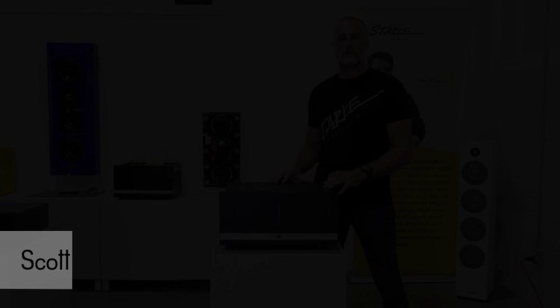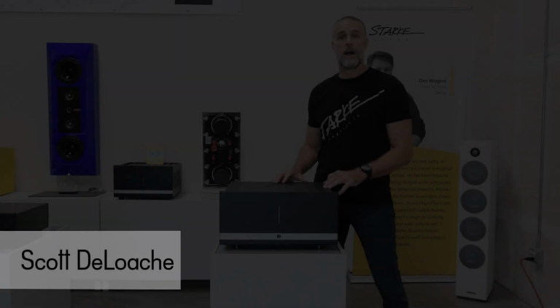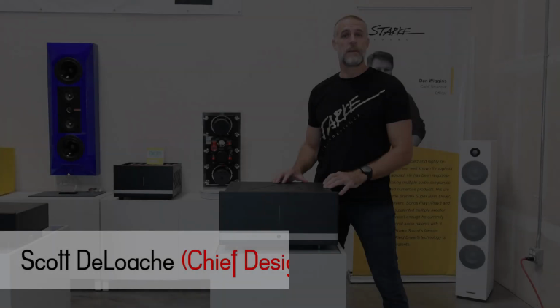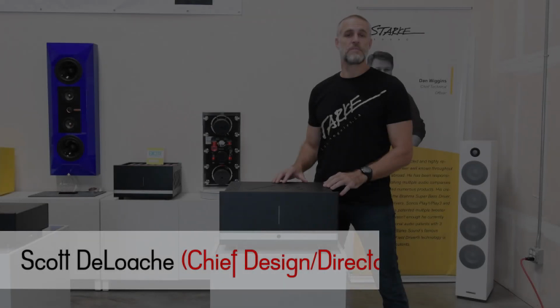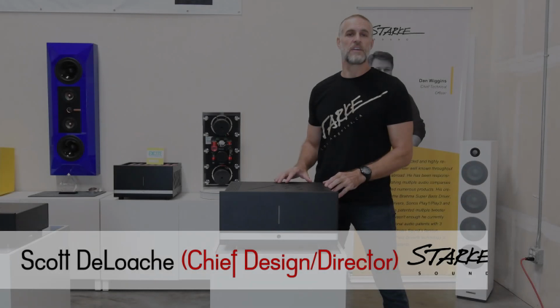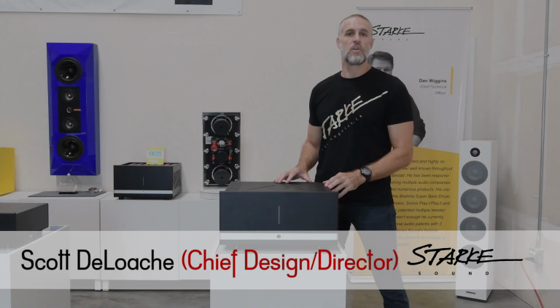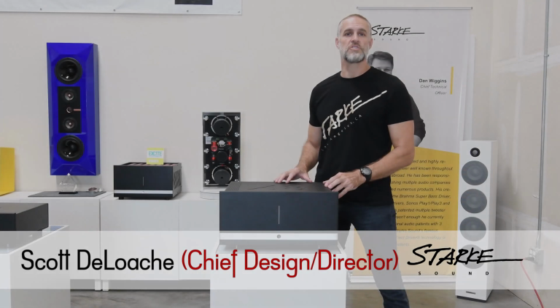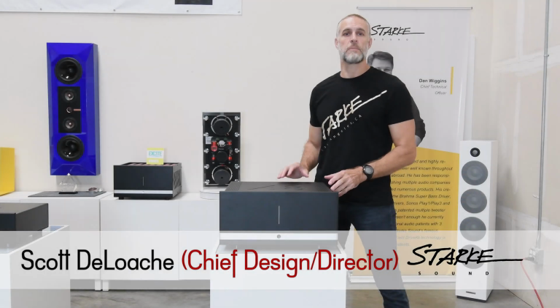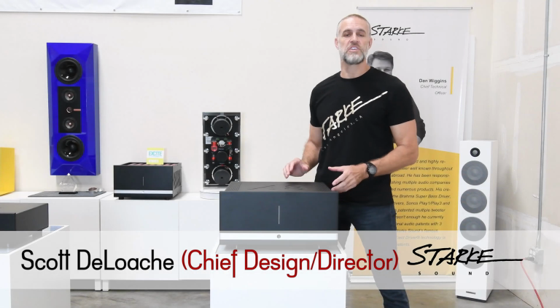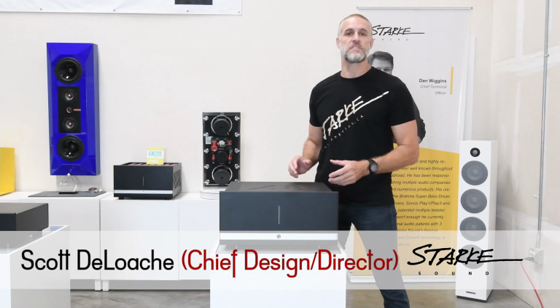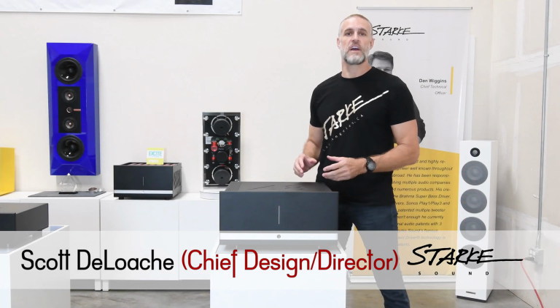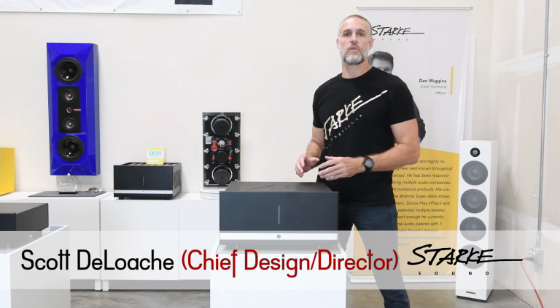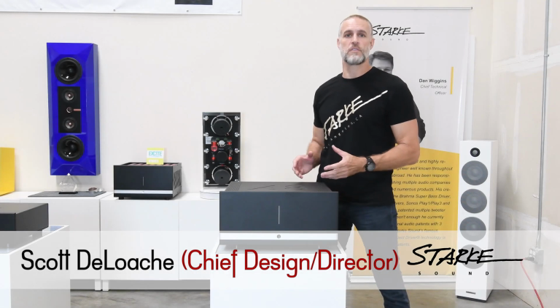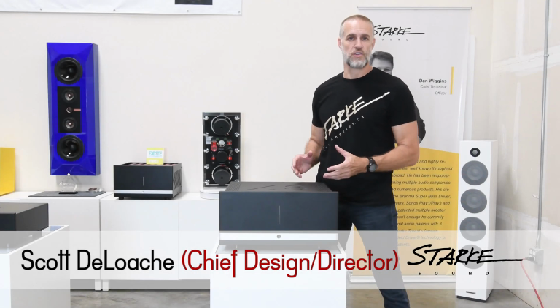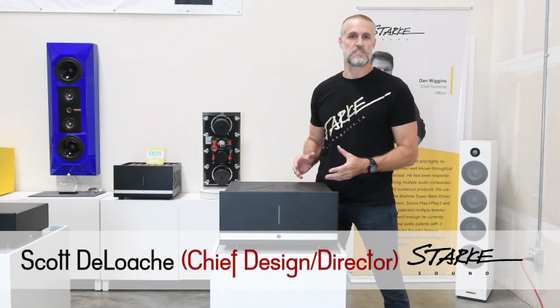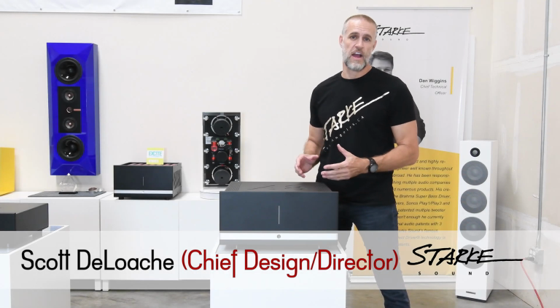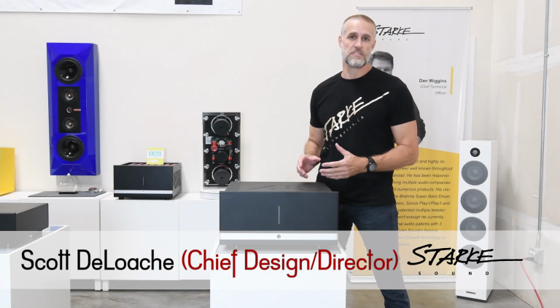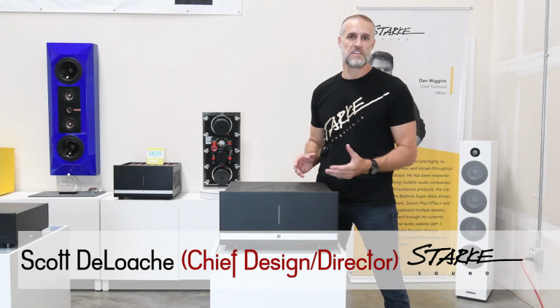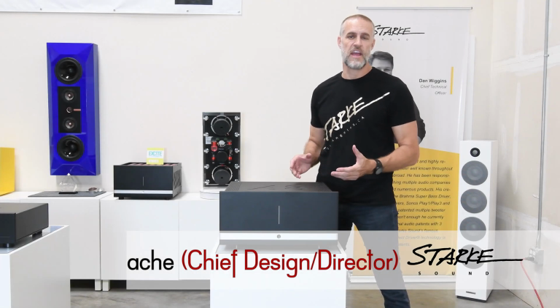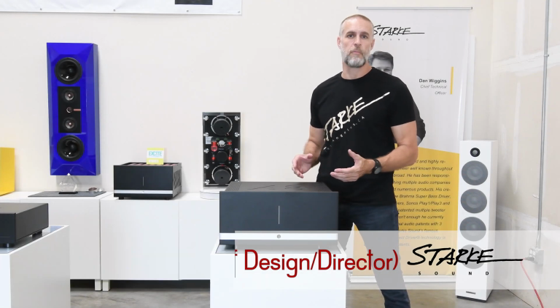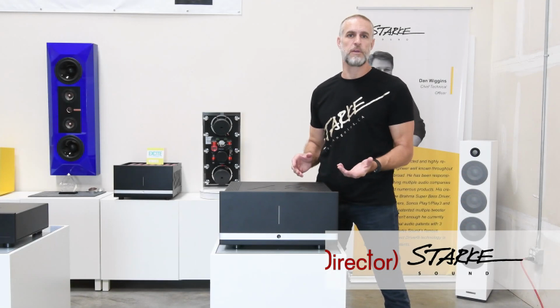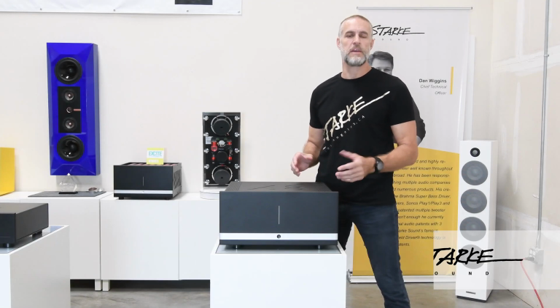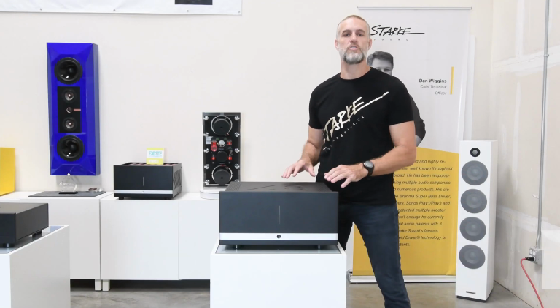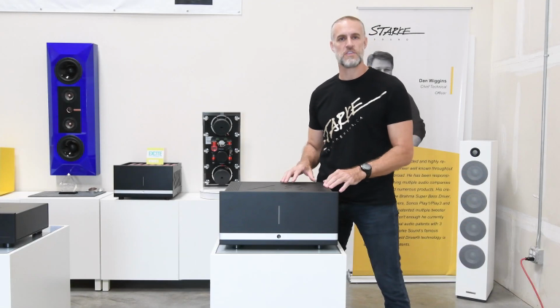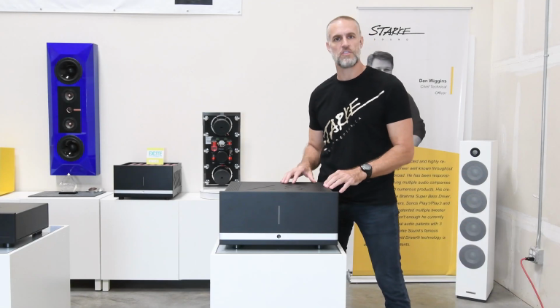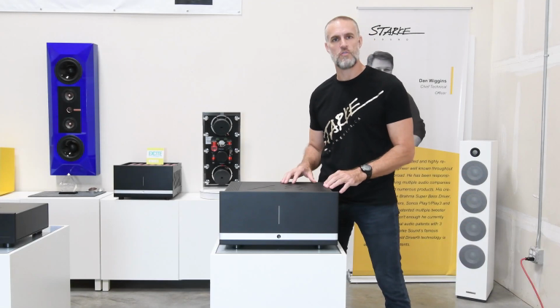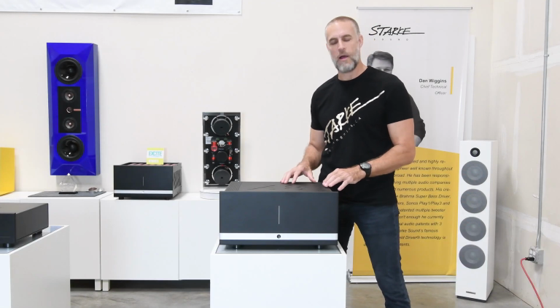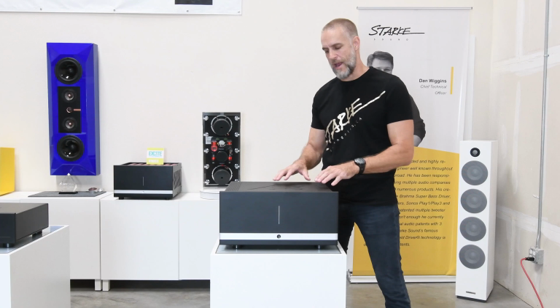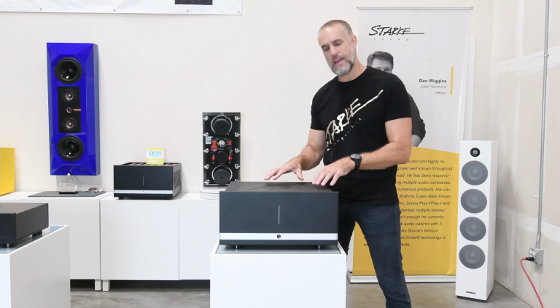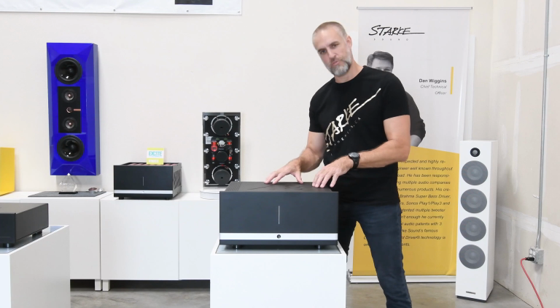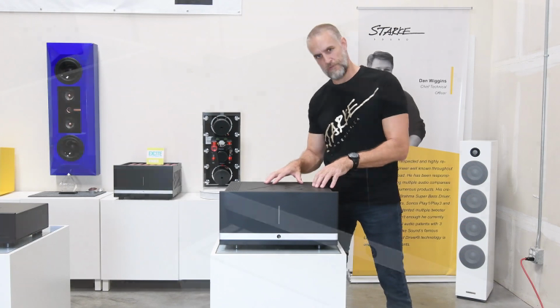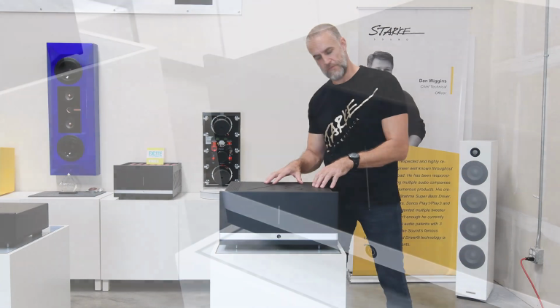Hi, my name is Scott Deloche, and I'm the Chief Design Director of Stark Sound. Today I'm going to be introducing to you our A8-350.